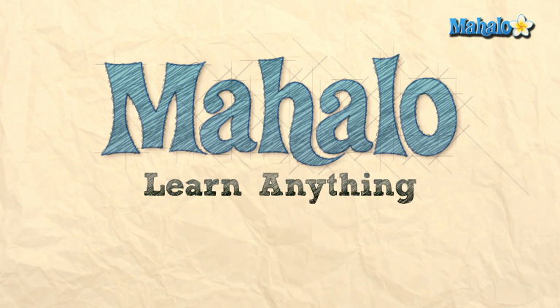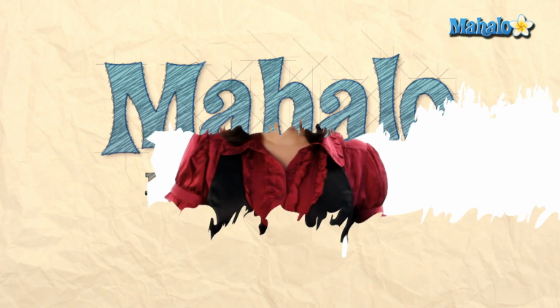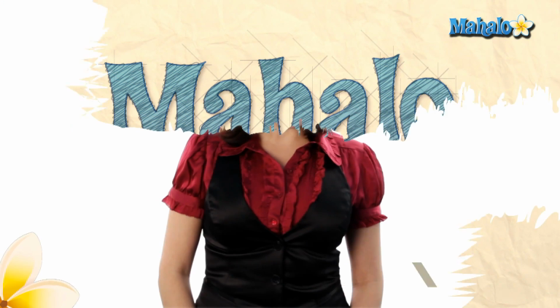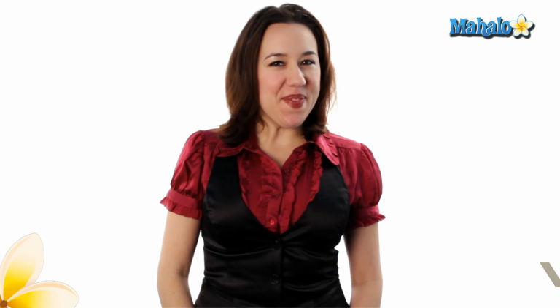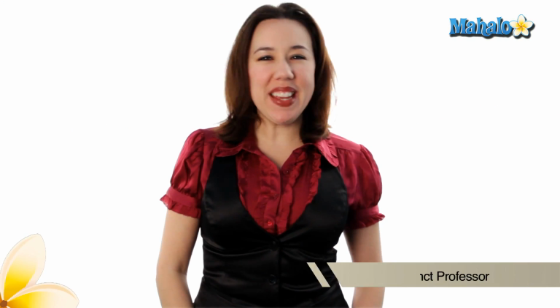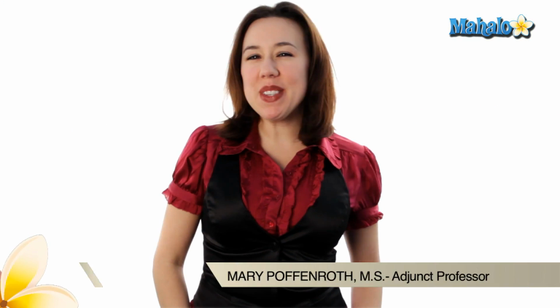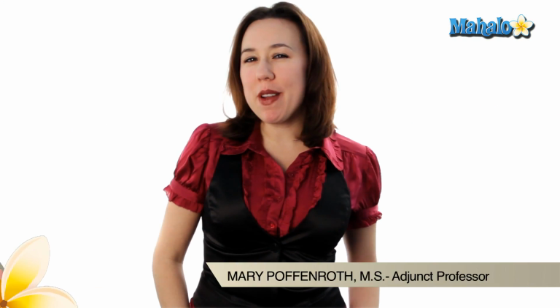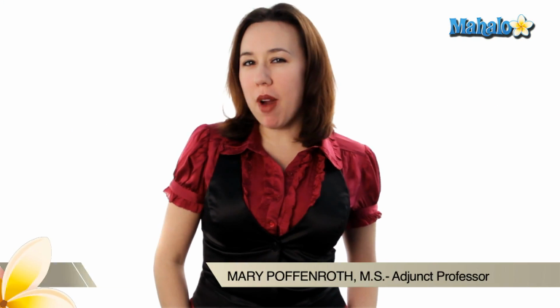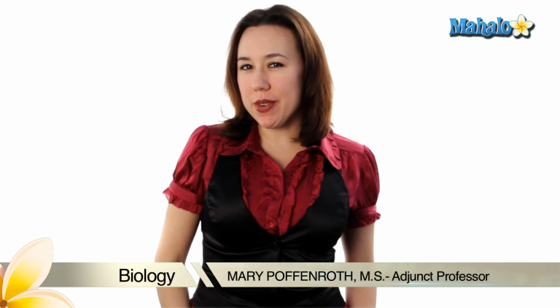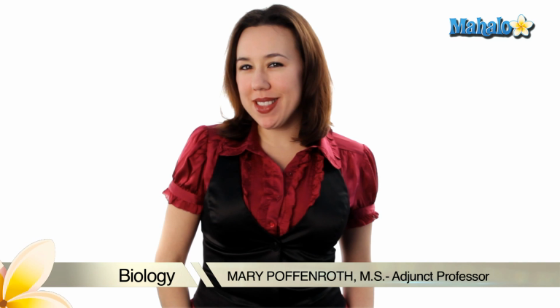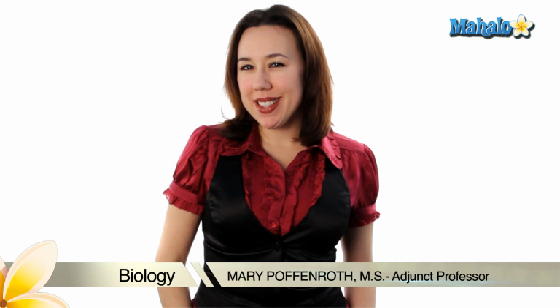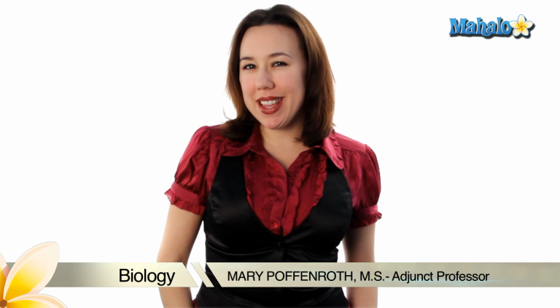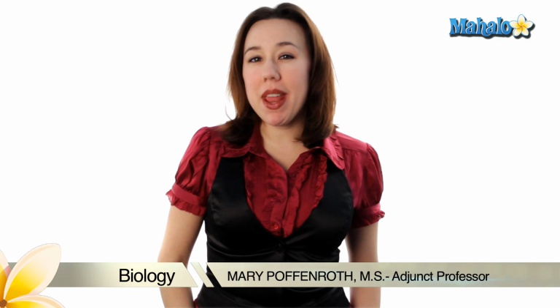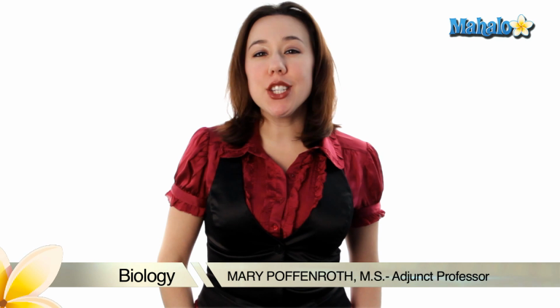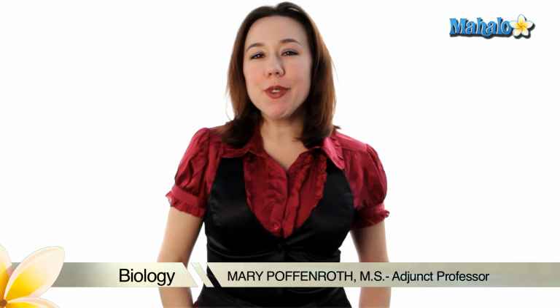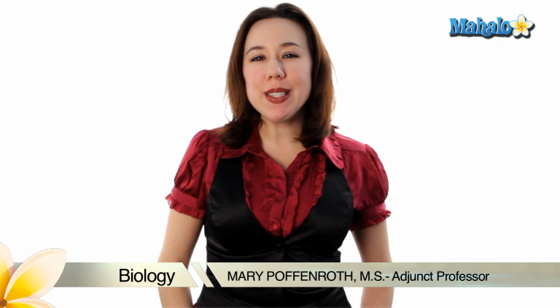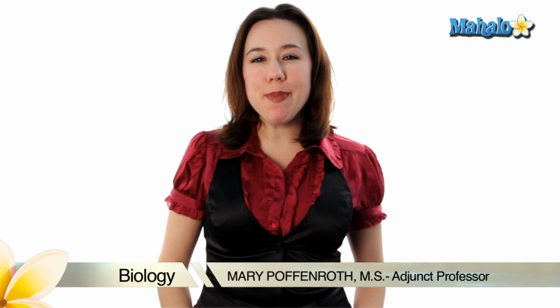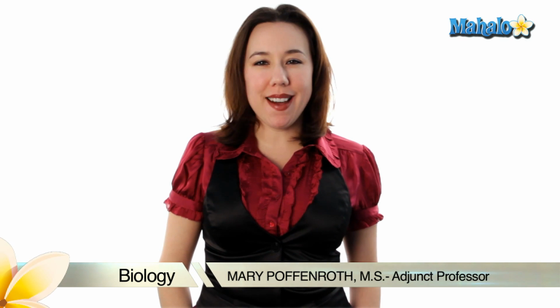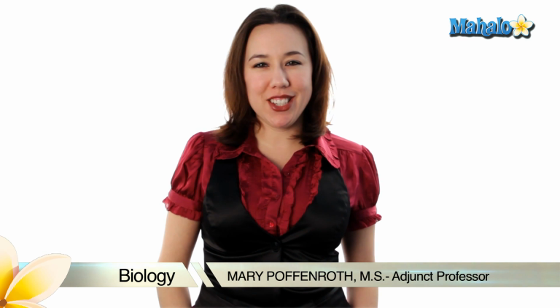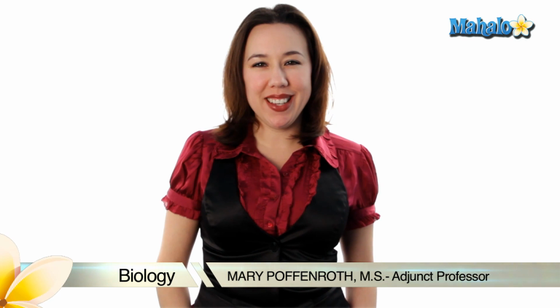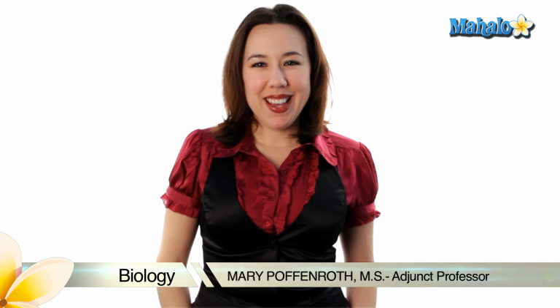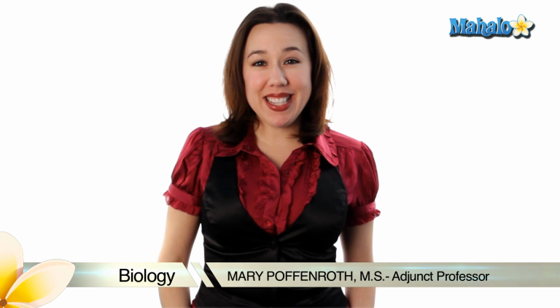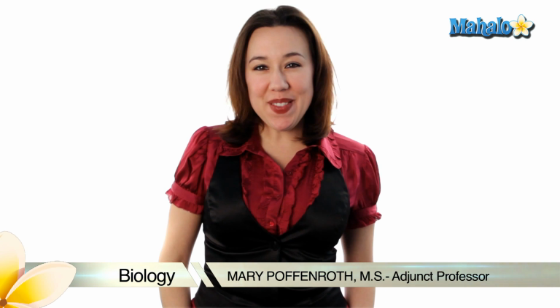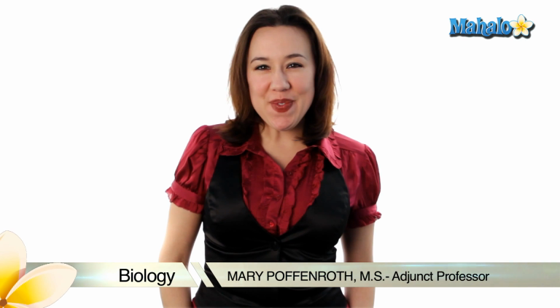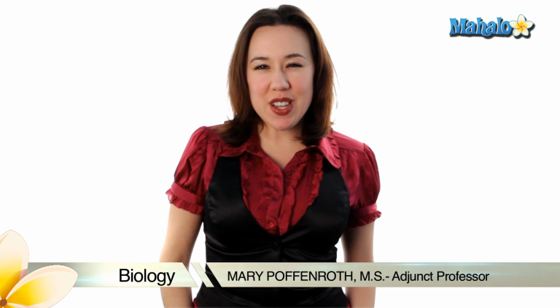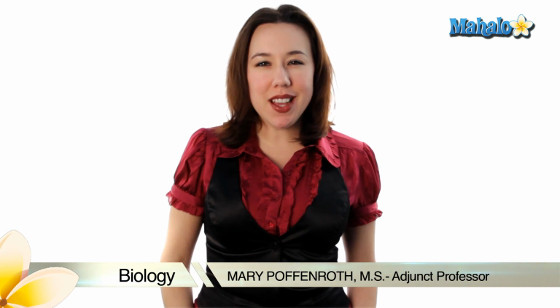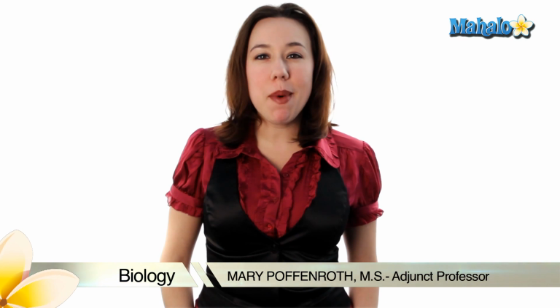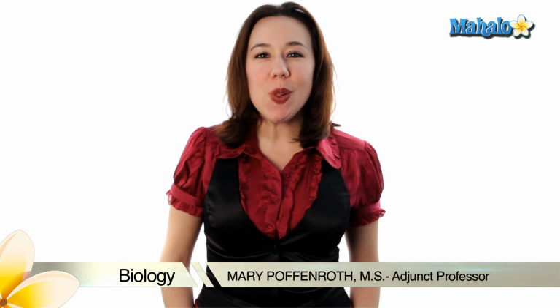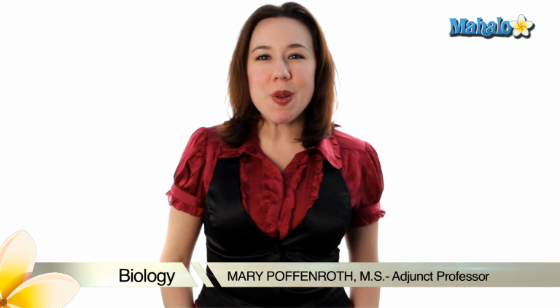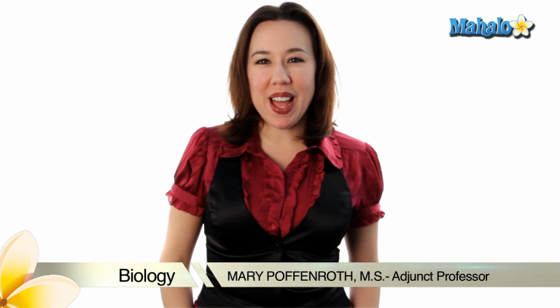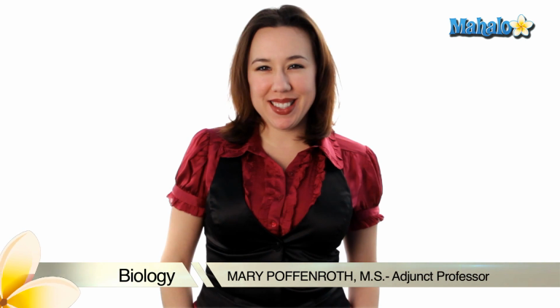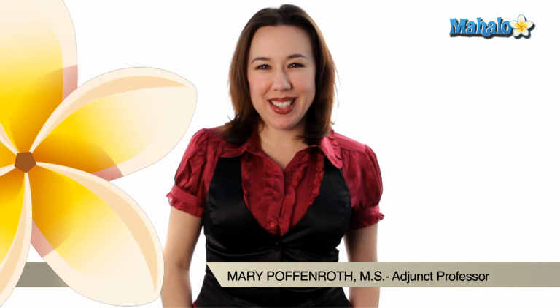Hi, my name is Mary Poffenra, and I'm an adjunct professor of biology, and today we're going to talk about chloroplasts.